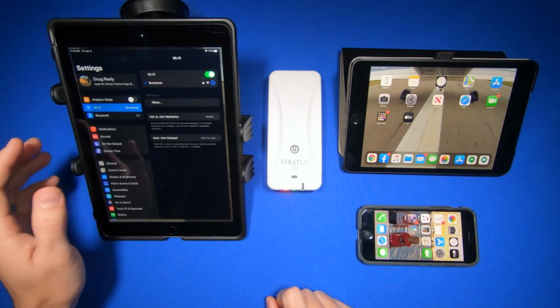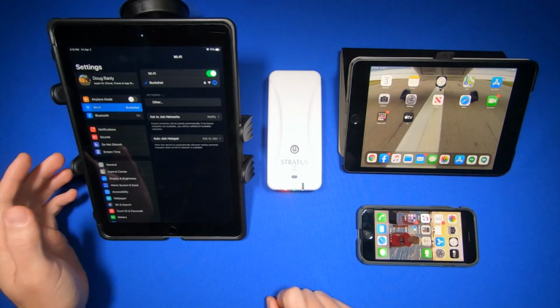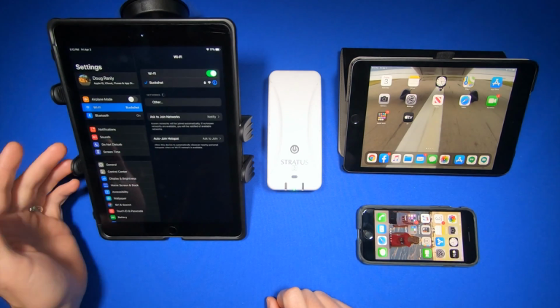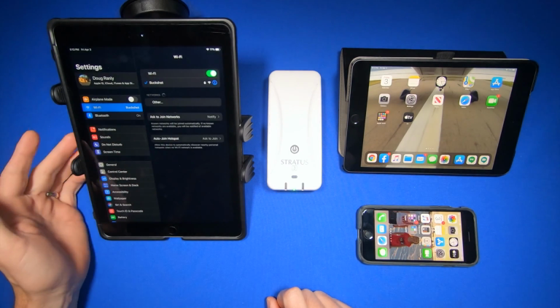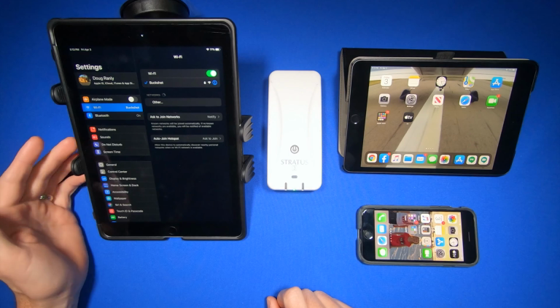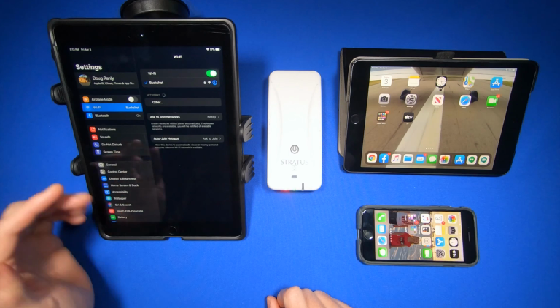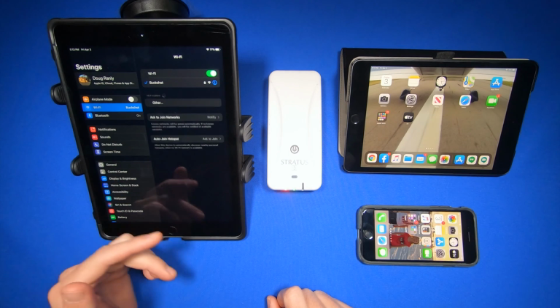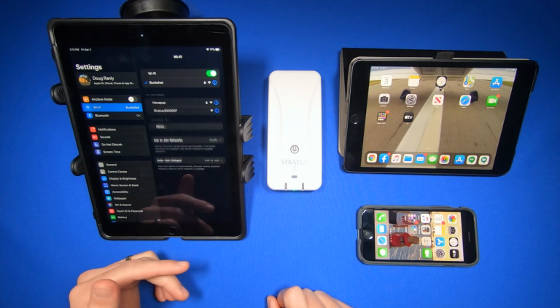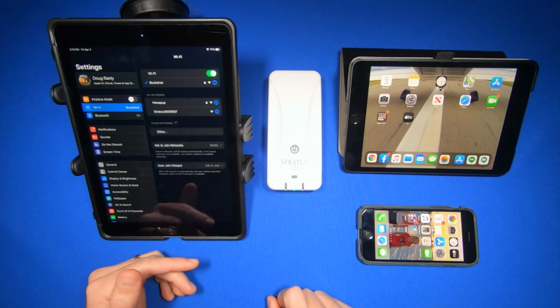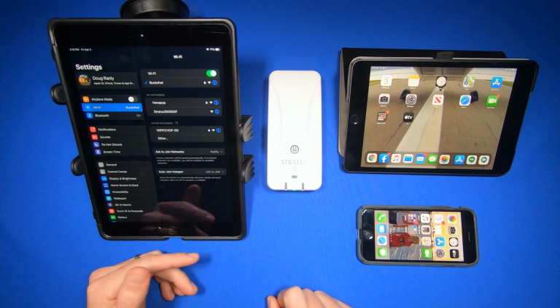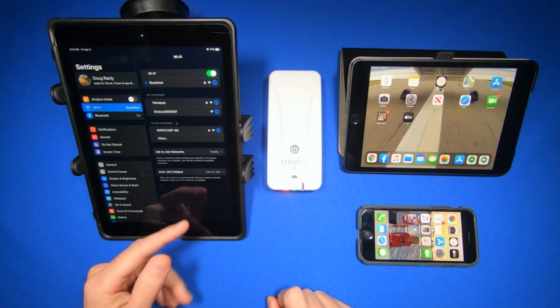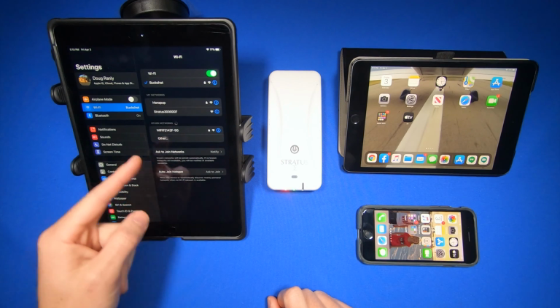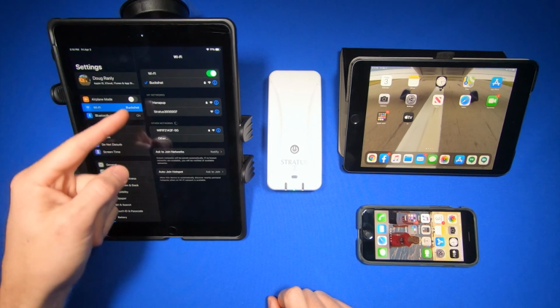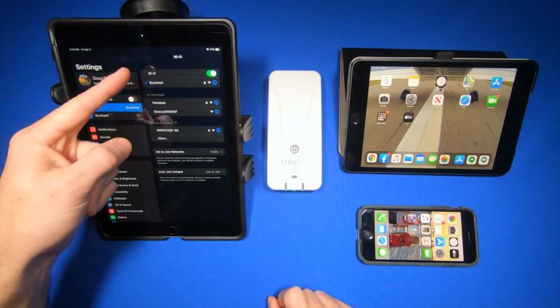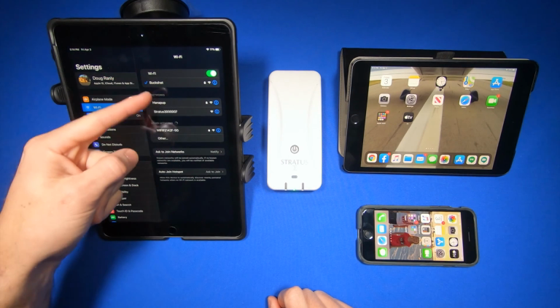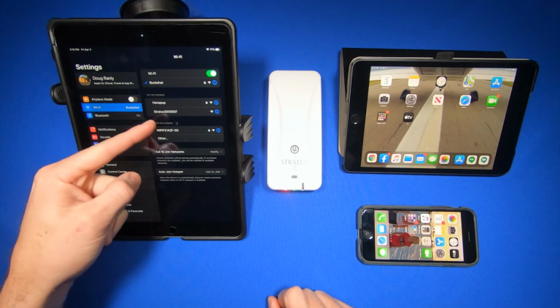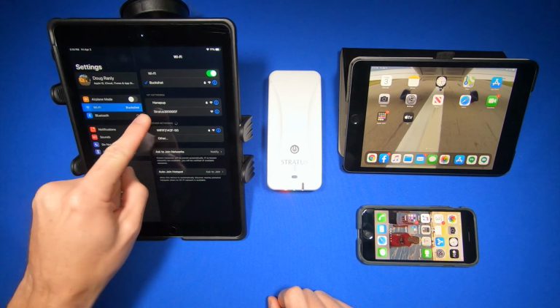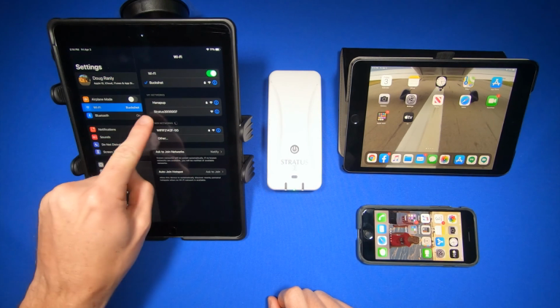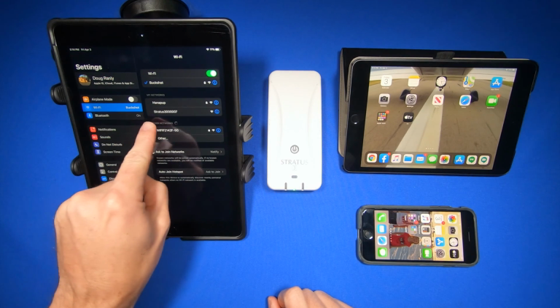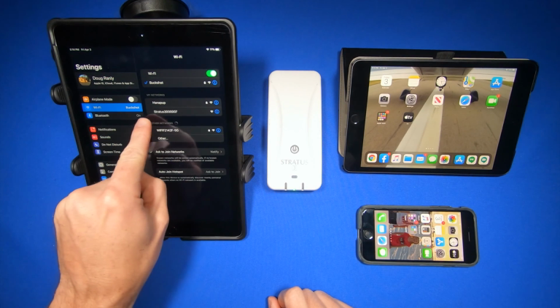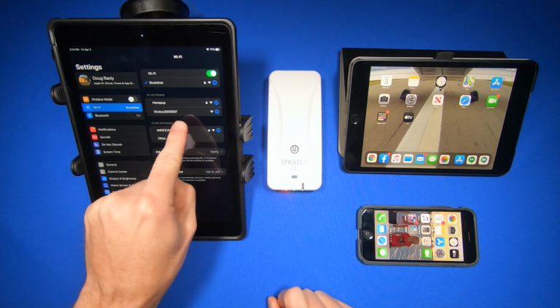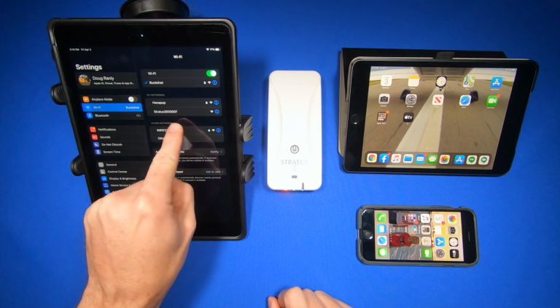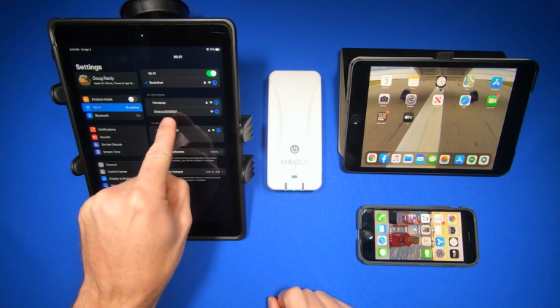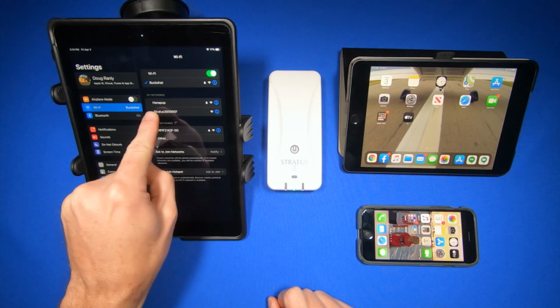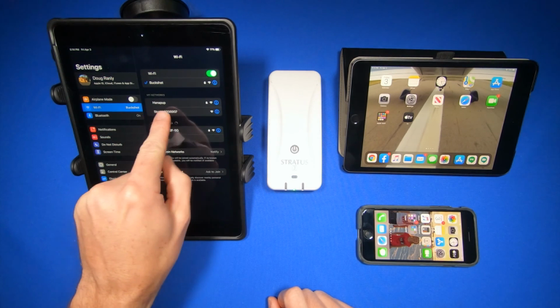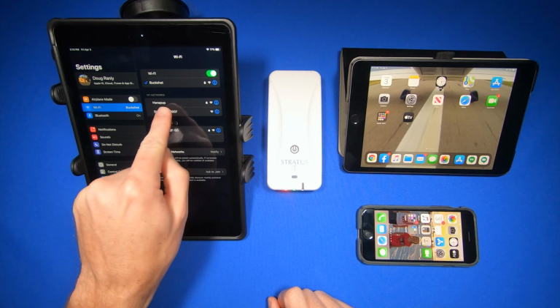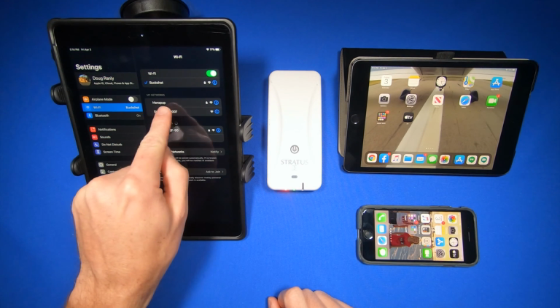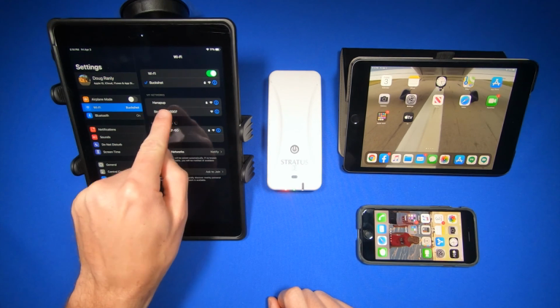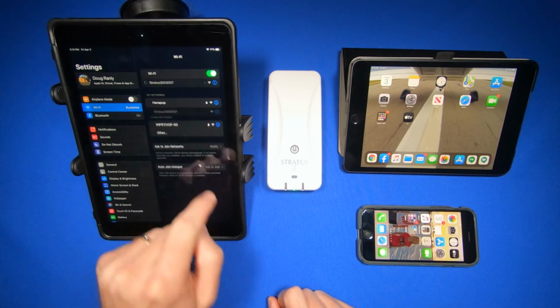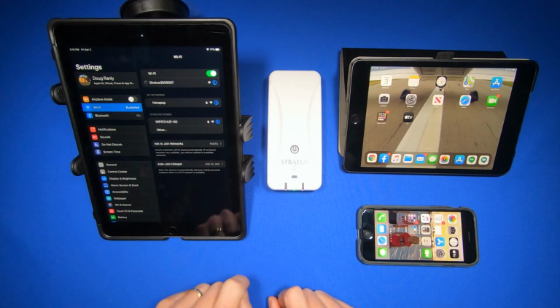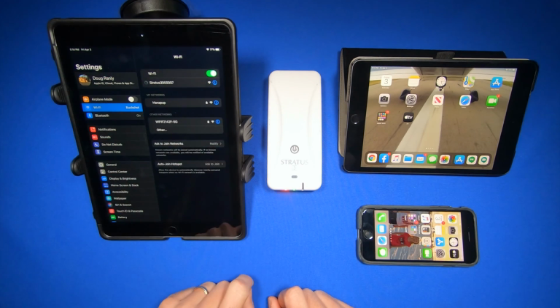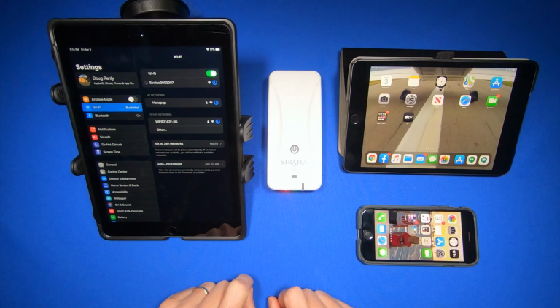Just like you connect to any Wi-Fi hotspot, you'll find the hotspot, Stratus, on the list. Select it.